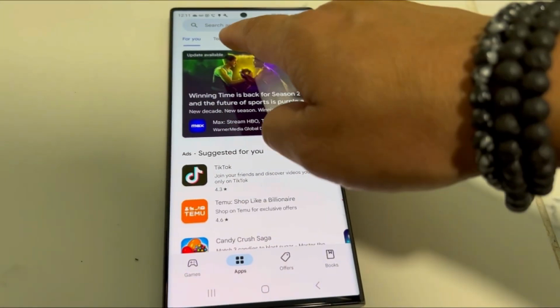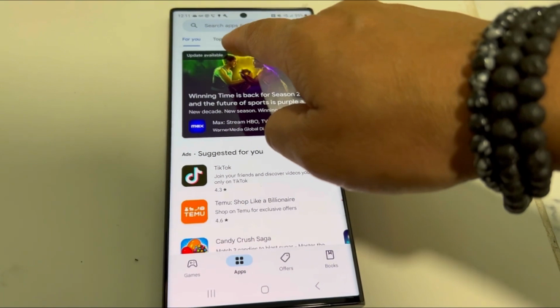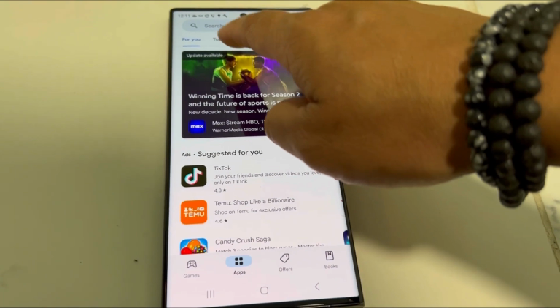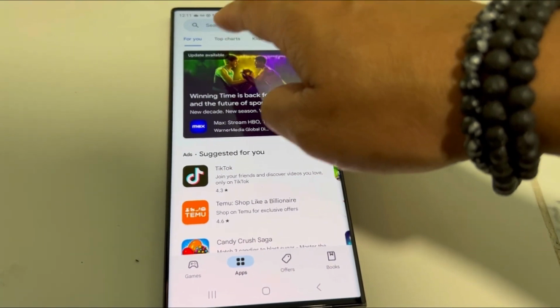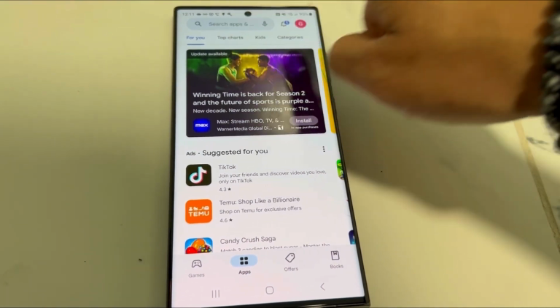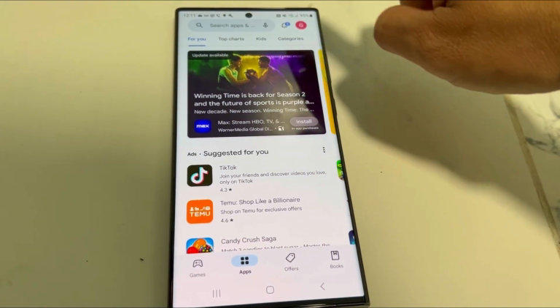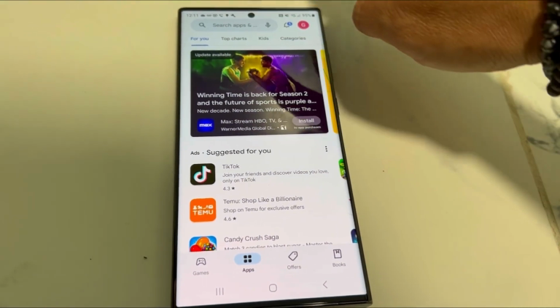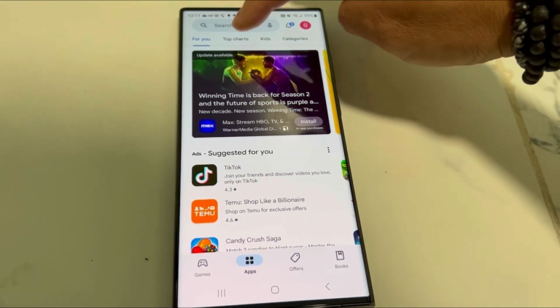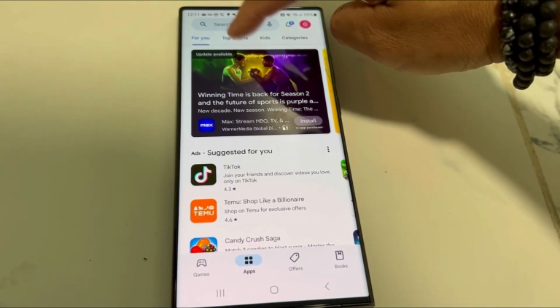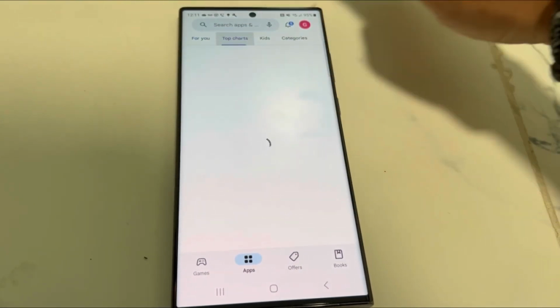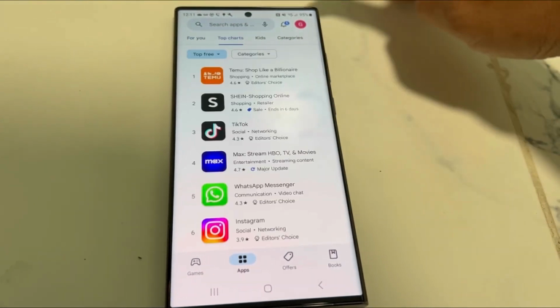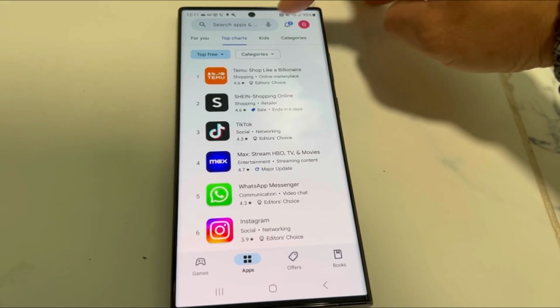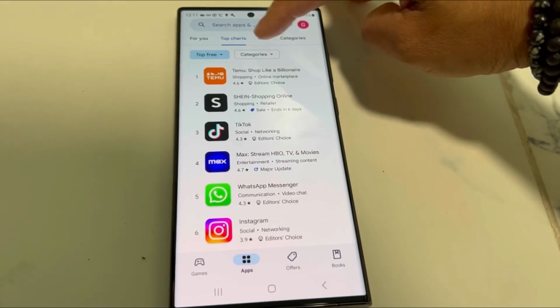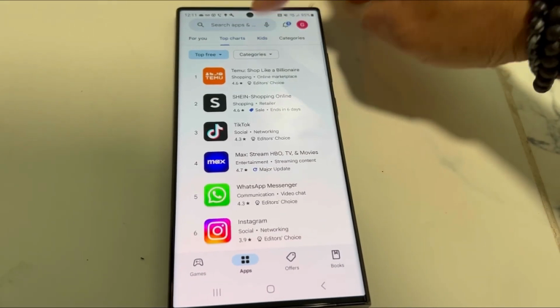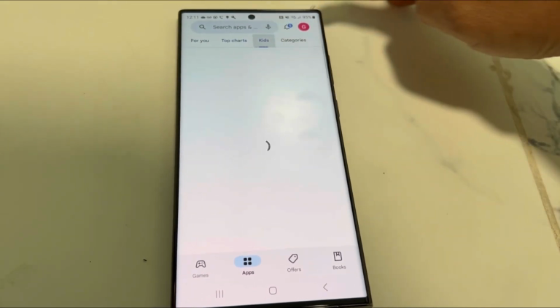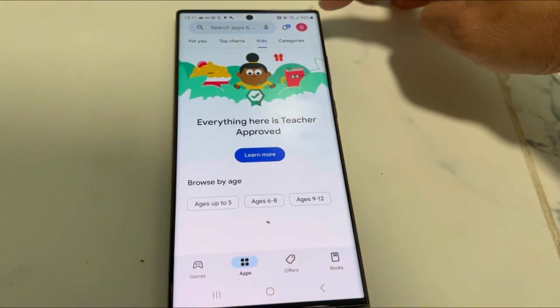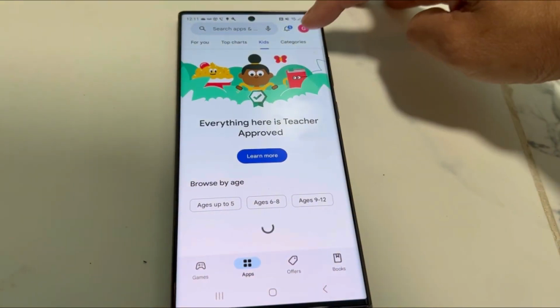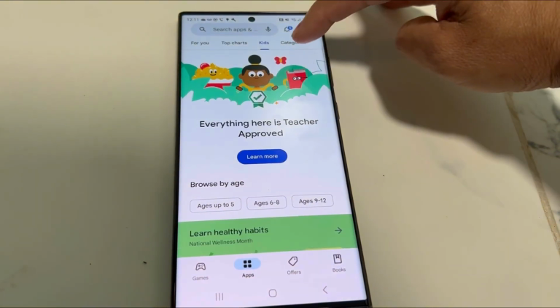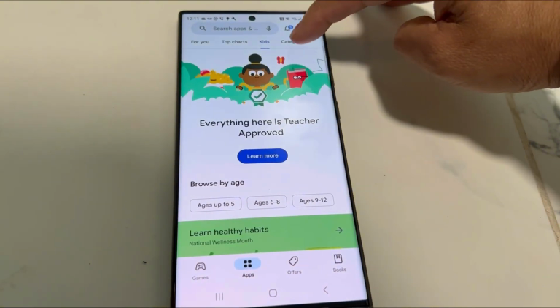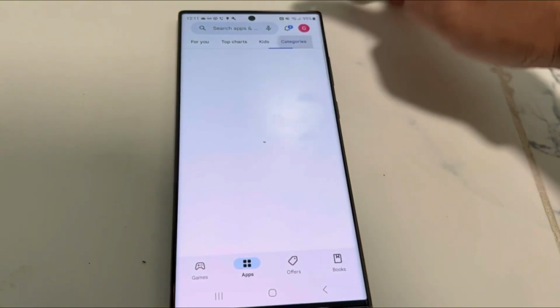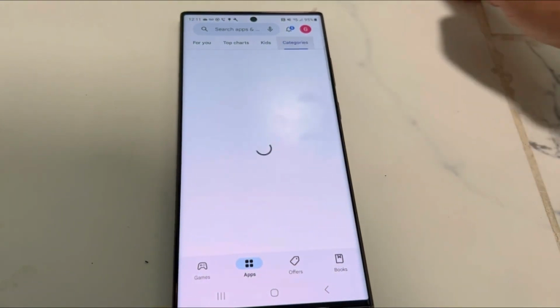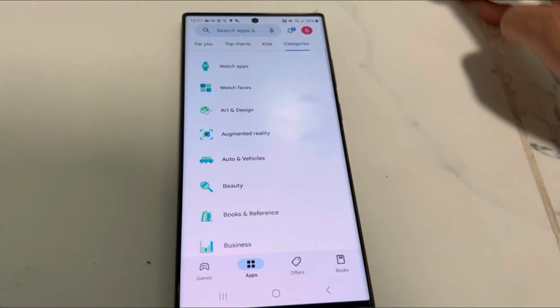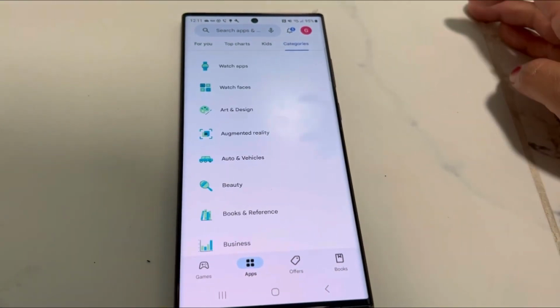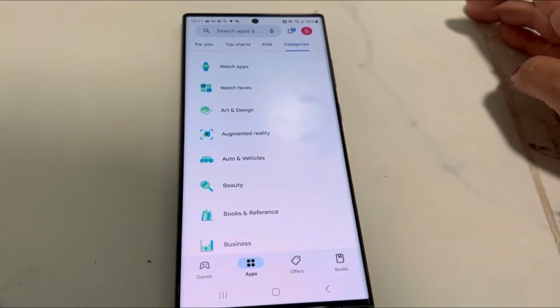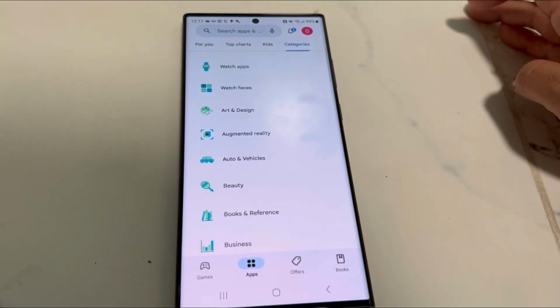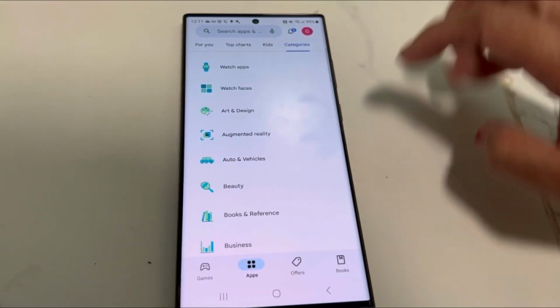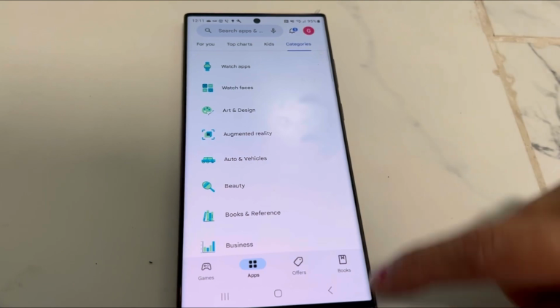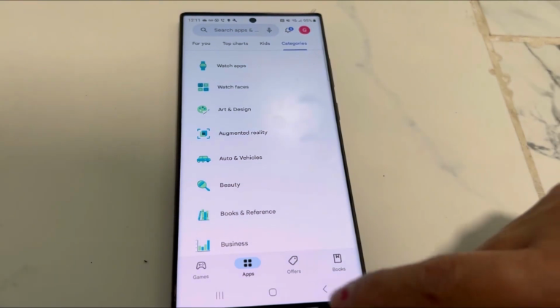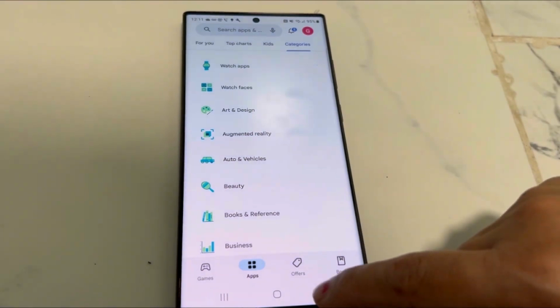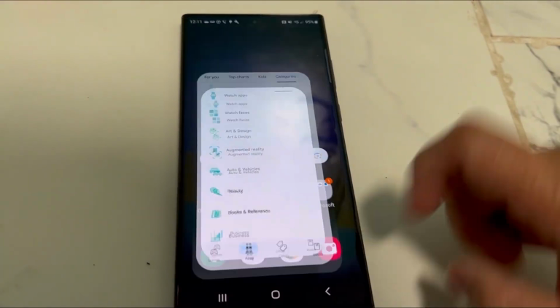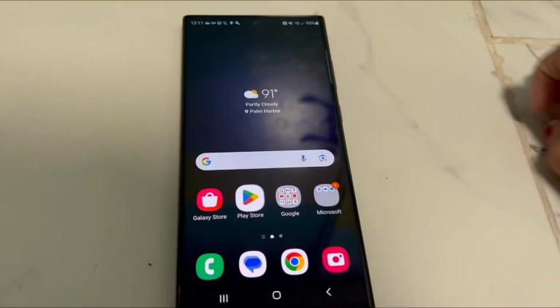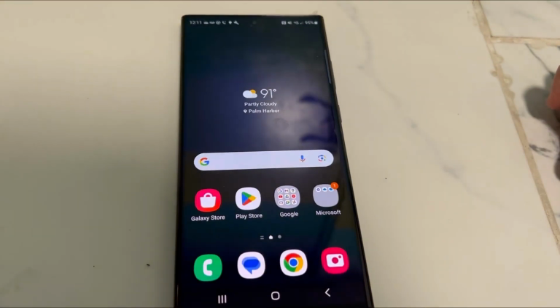That's where you go — I'm showing you all the apps available in the Play Store on the Samsung Galaxy S23 Ultra. Thank you for watching.